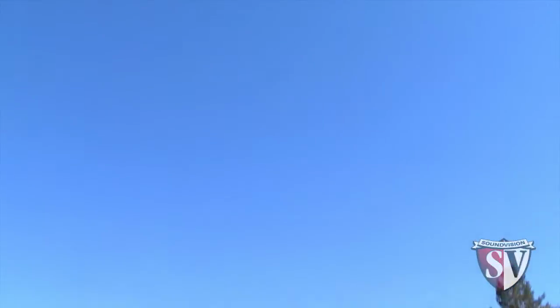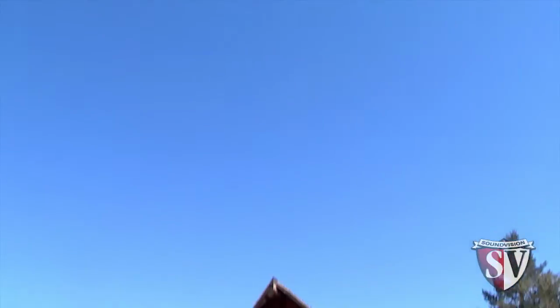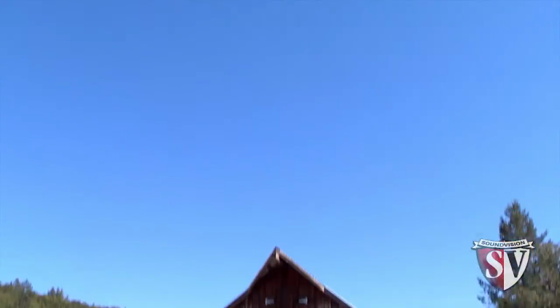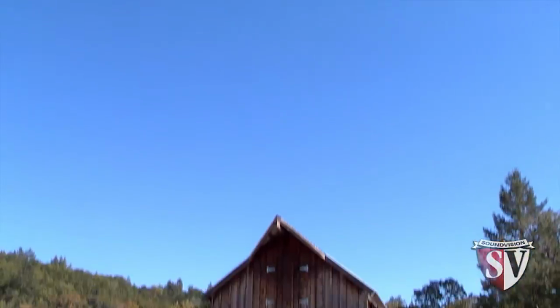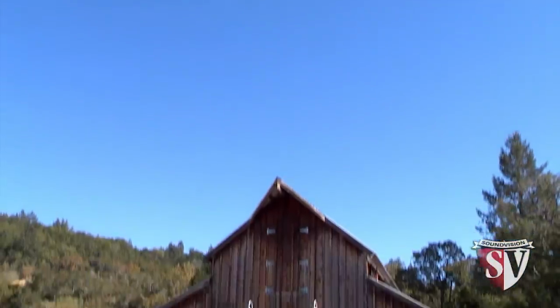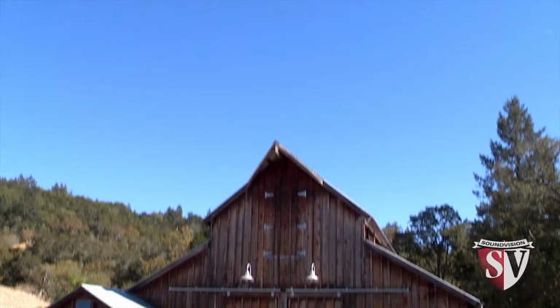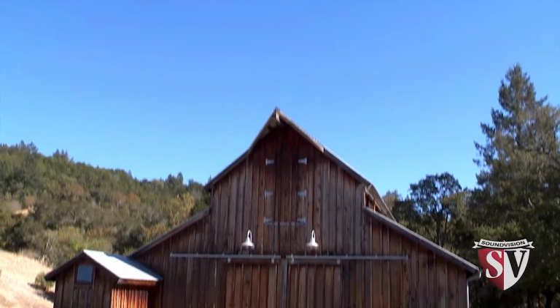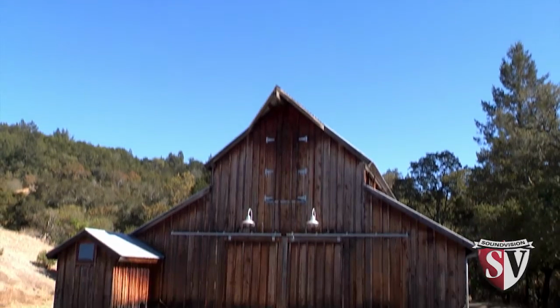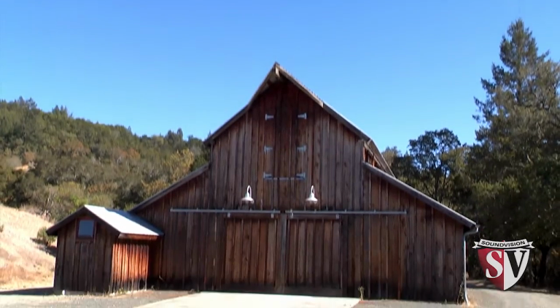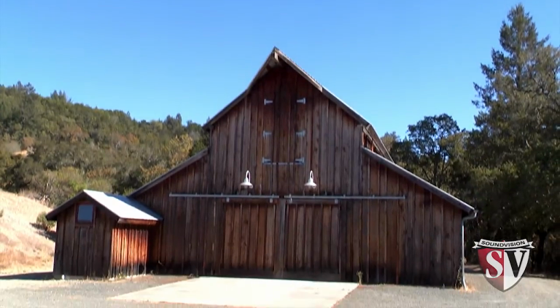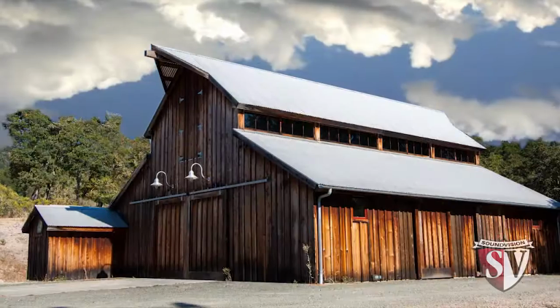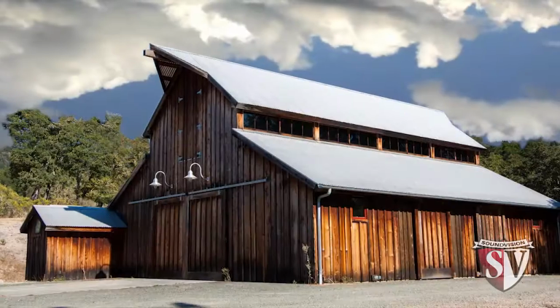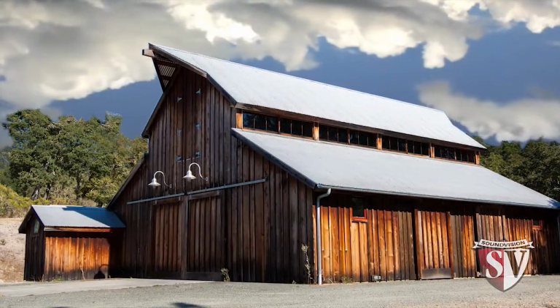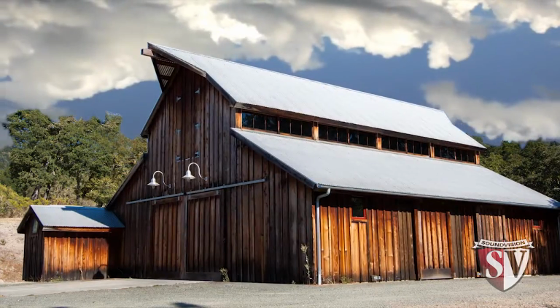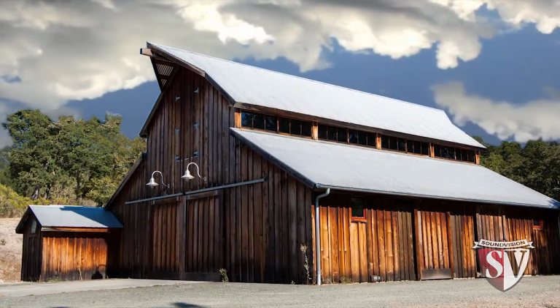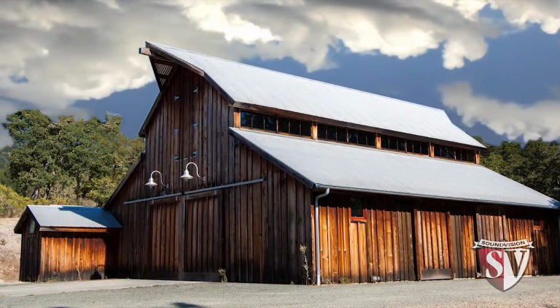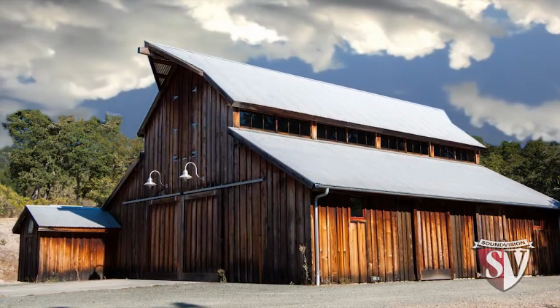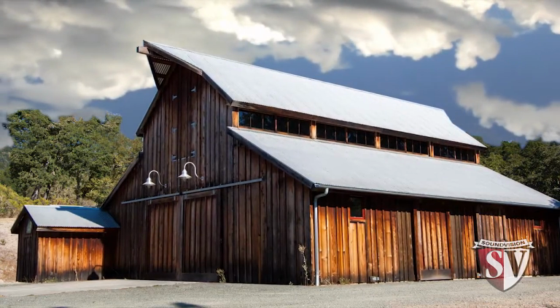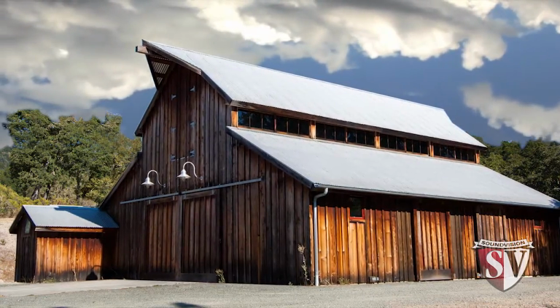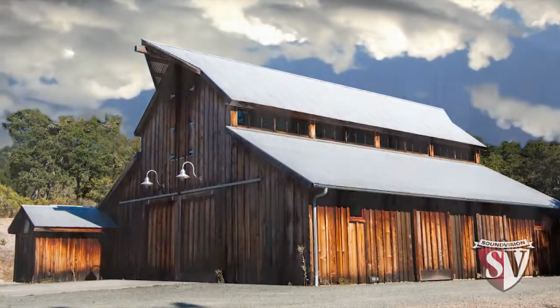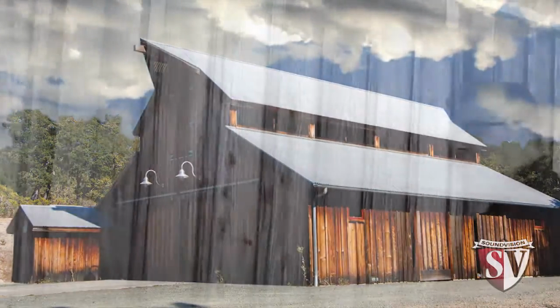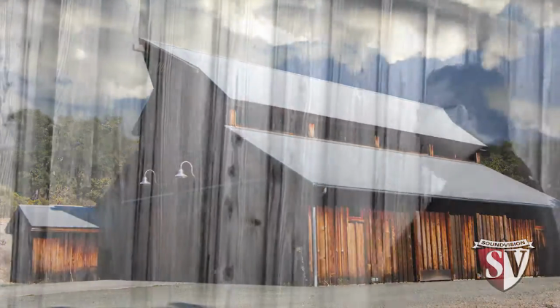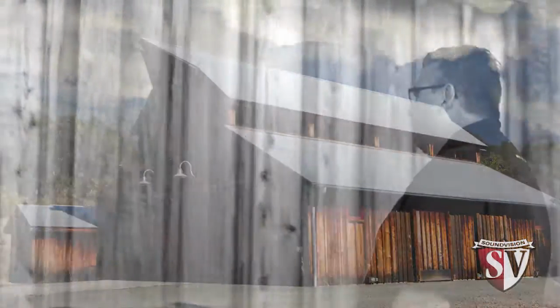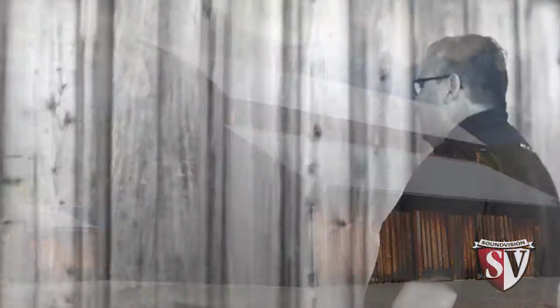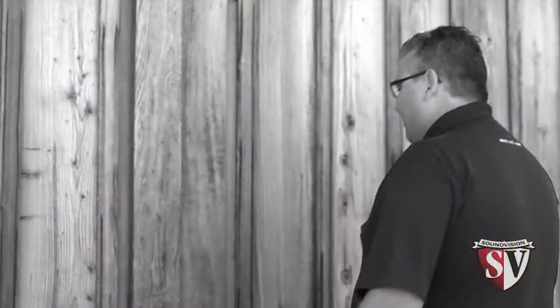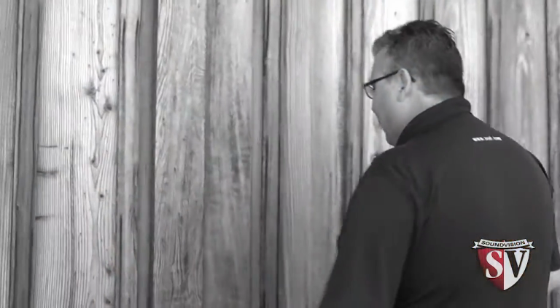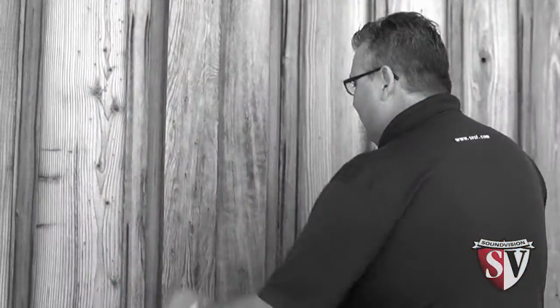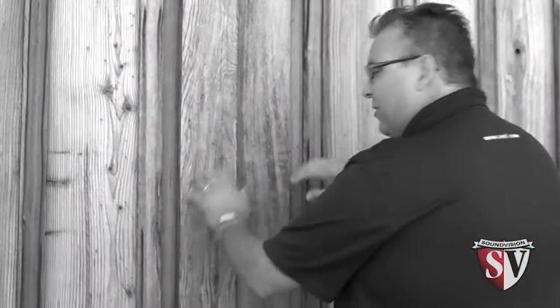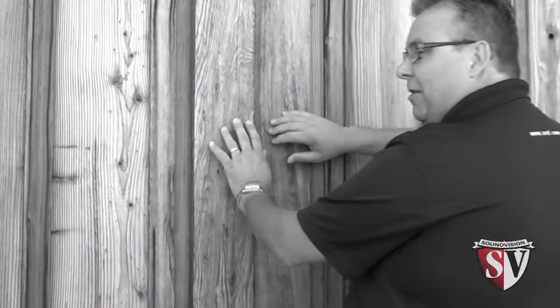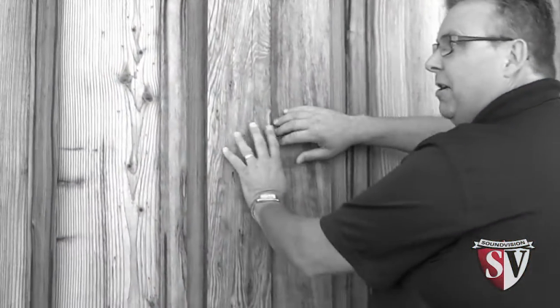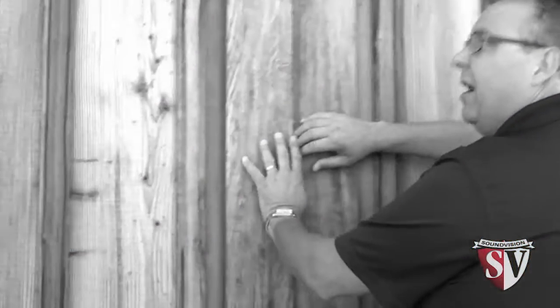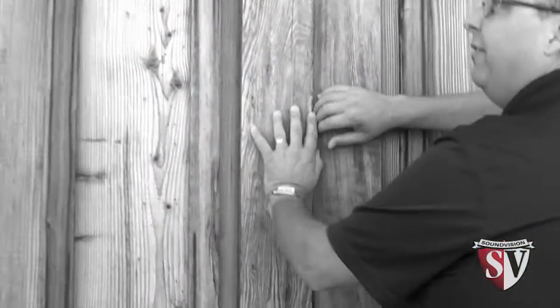All right, everybody, let's take a look inside at what looks to be a barn. I think you're going to be amazed.